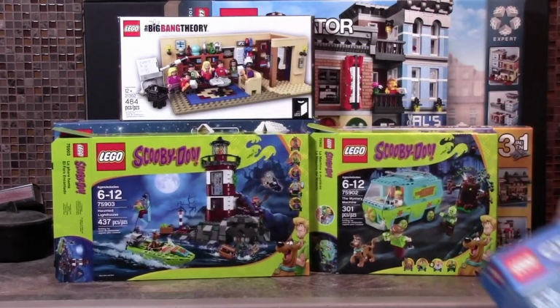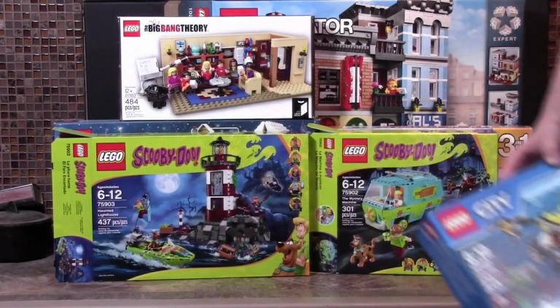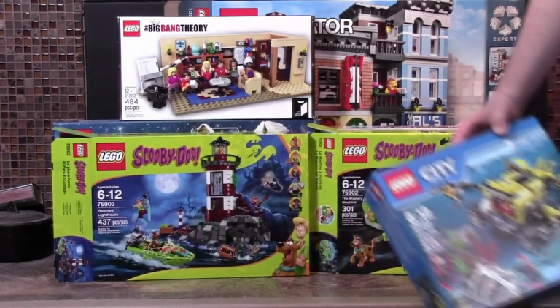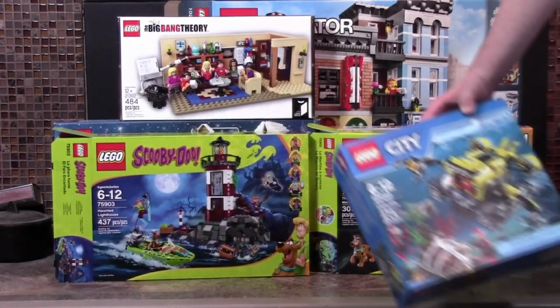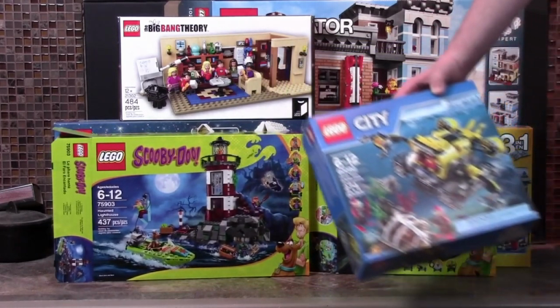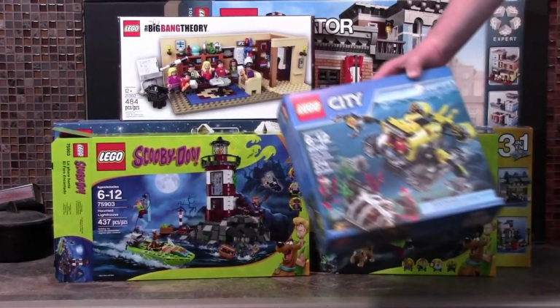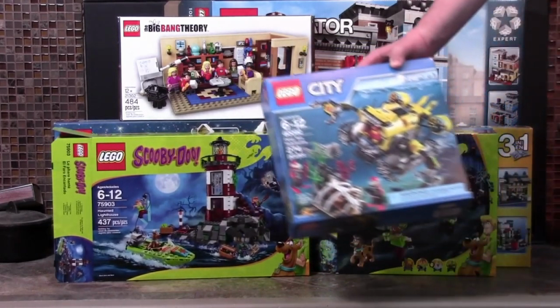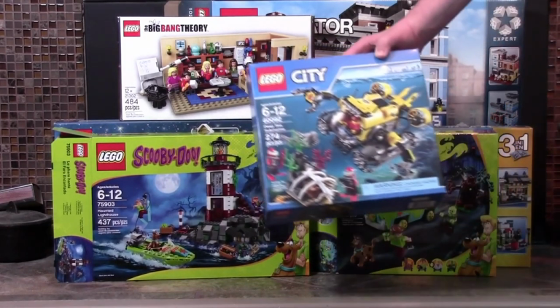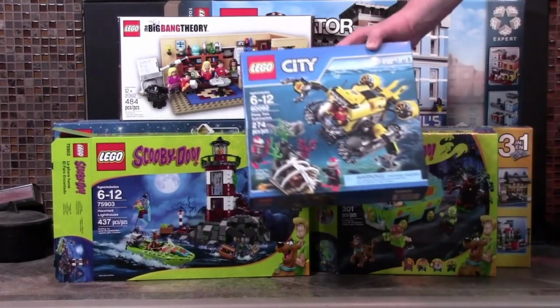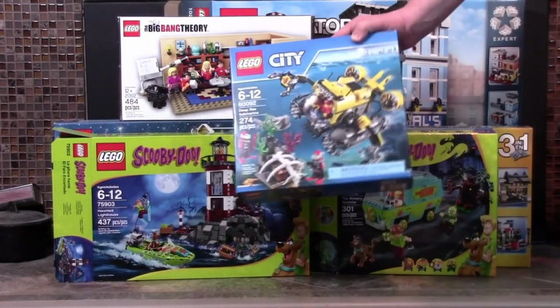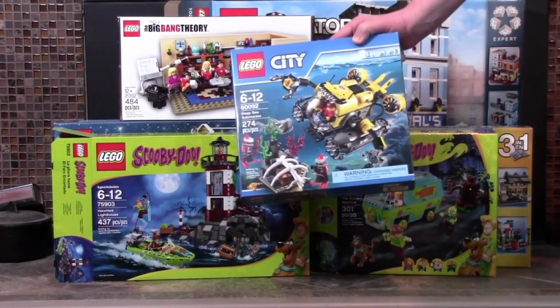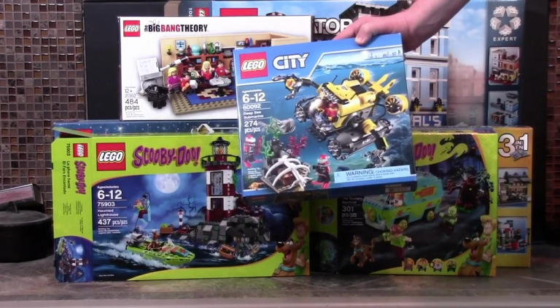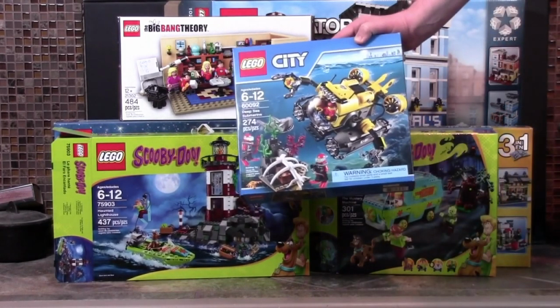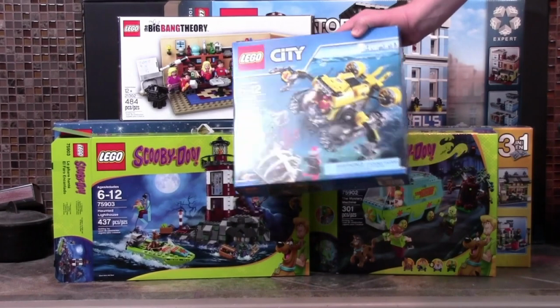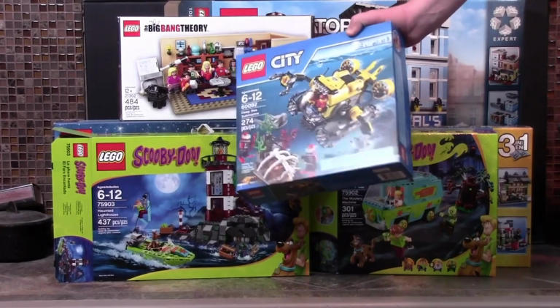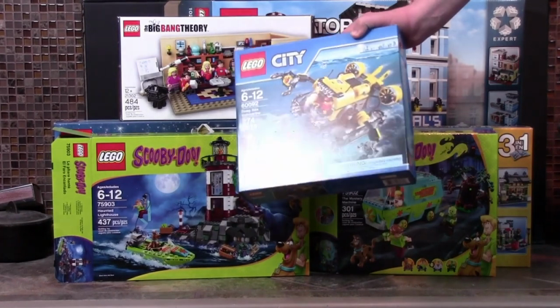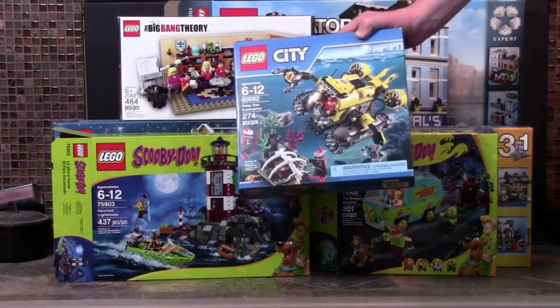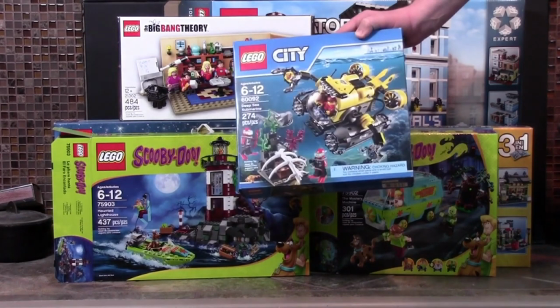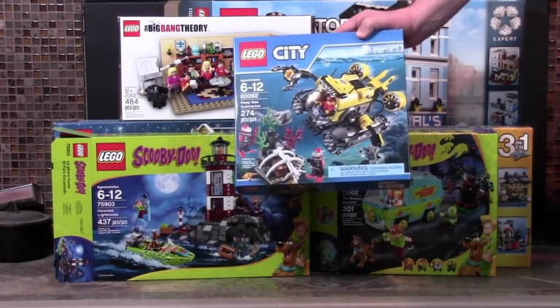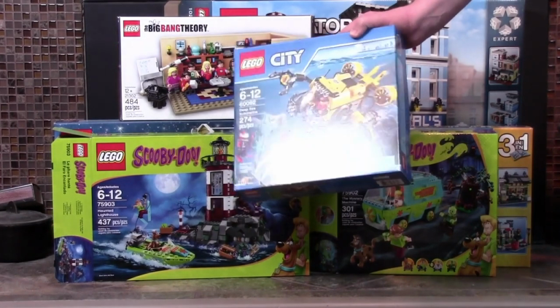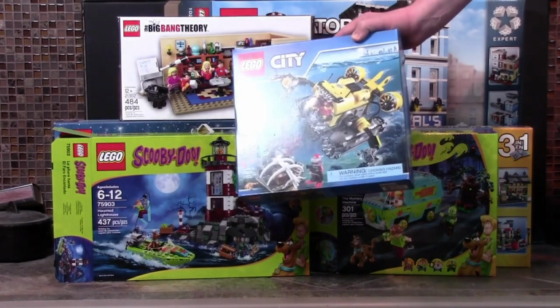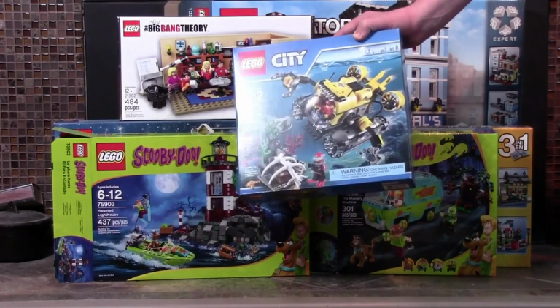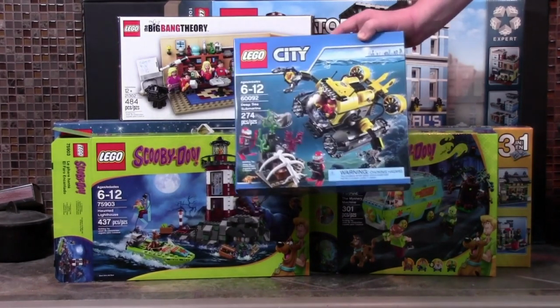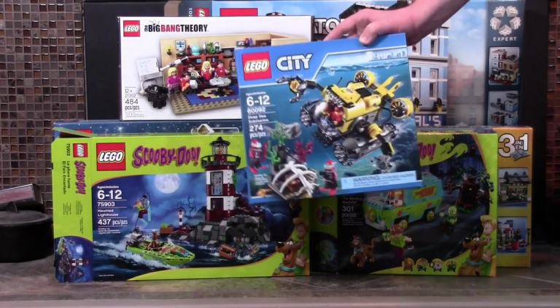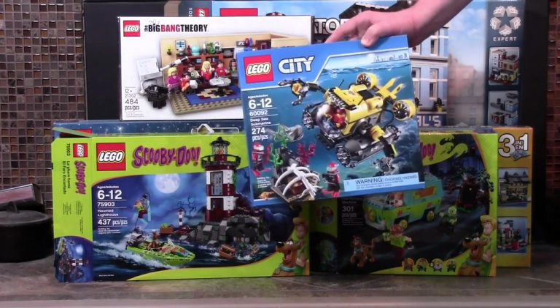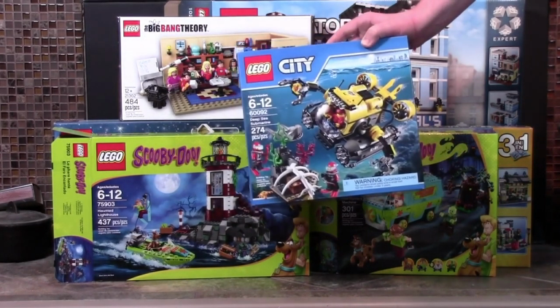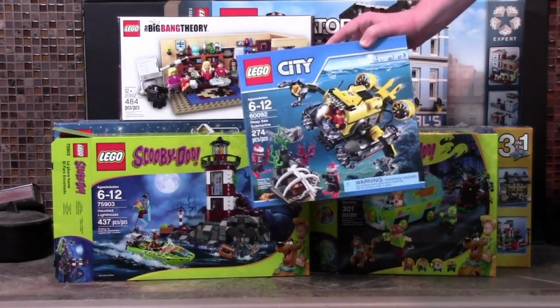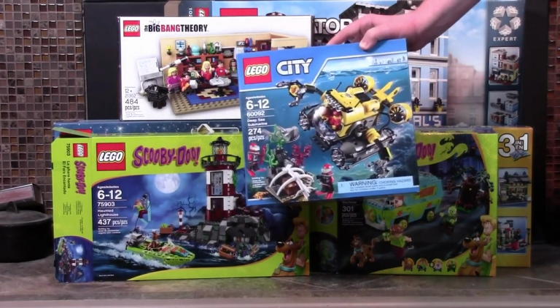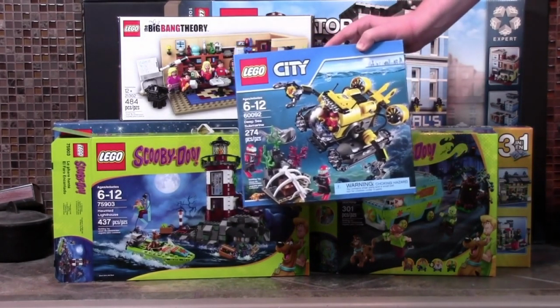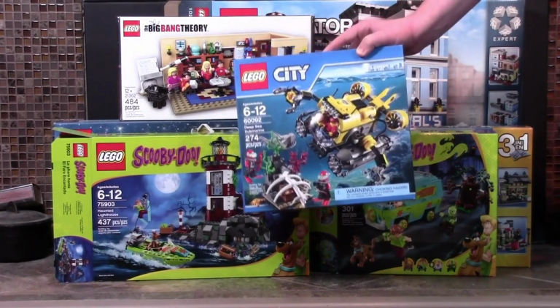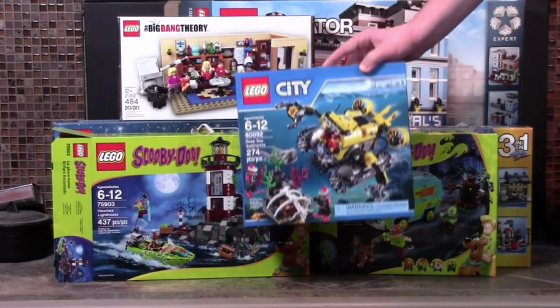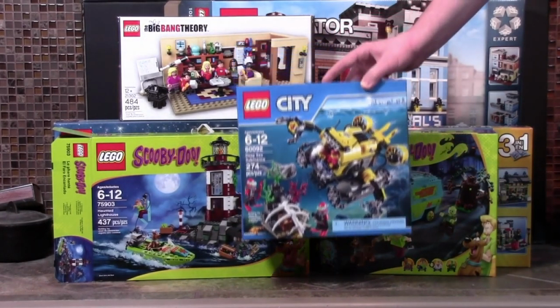I also got this Deep Sea Submarine set. I don't have any of the other Deep Sea LEGO City sets, so this one's pretty neat.